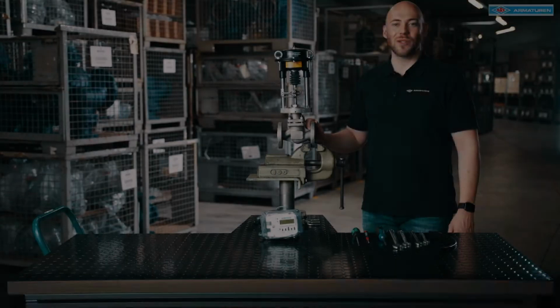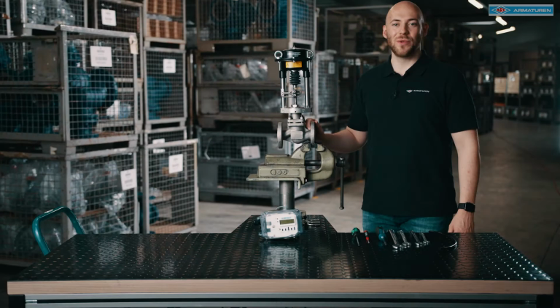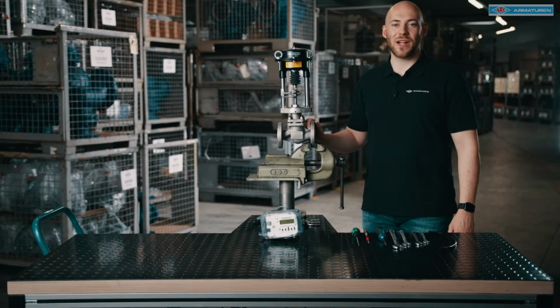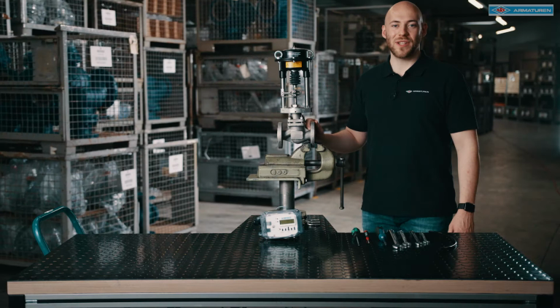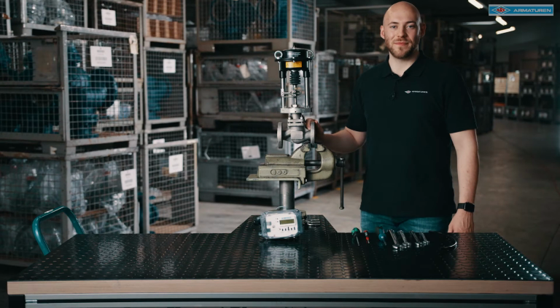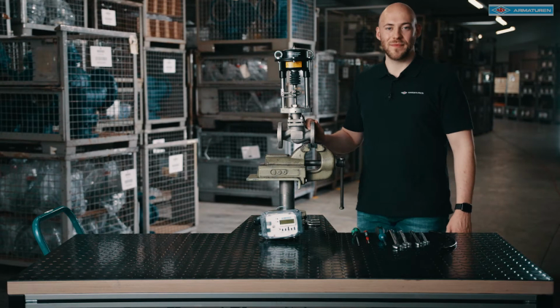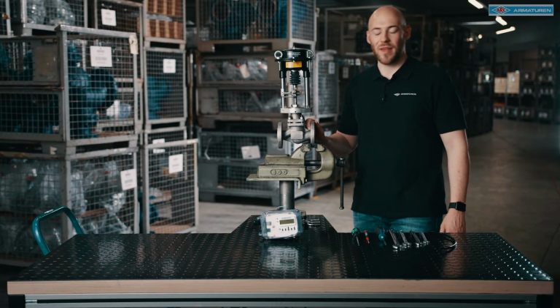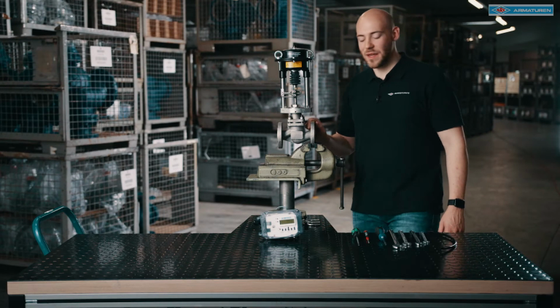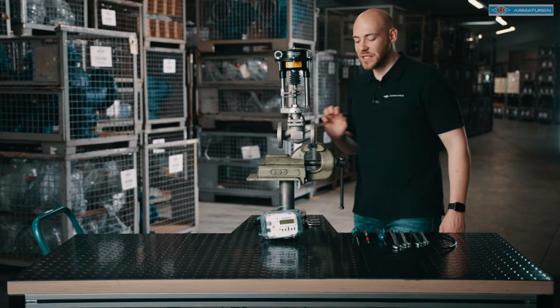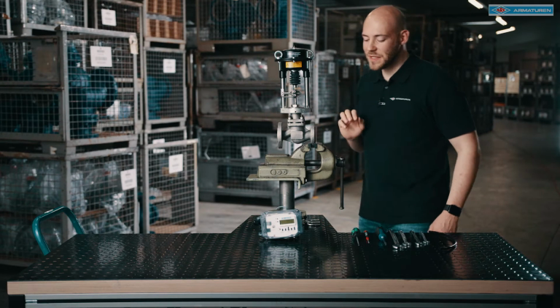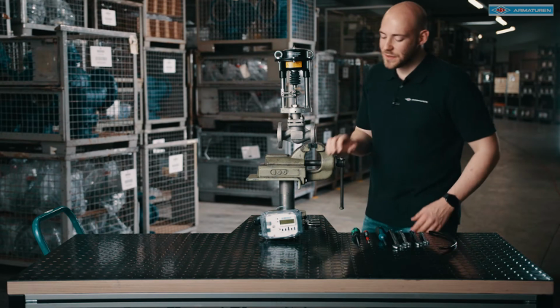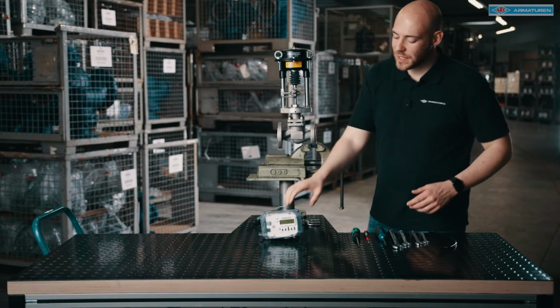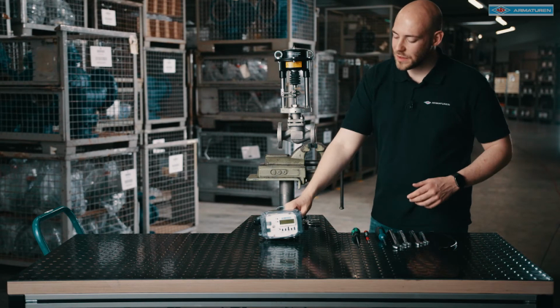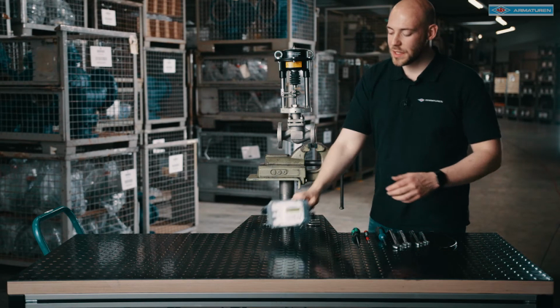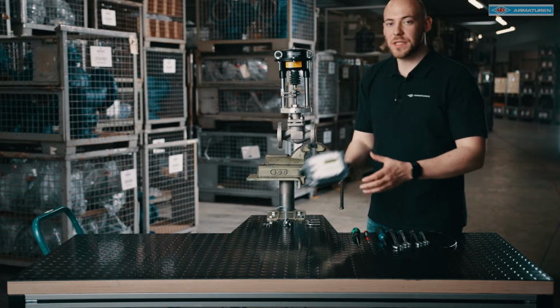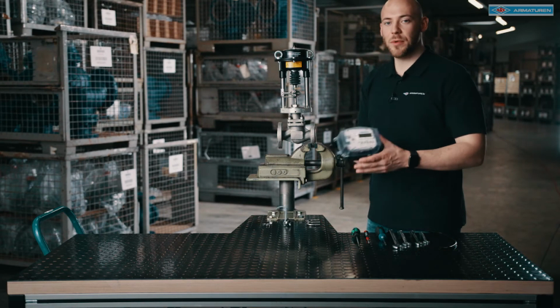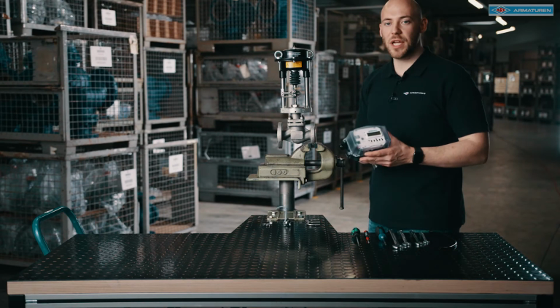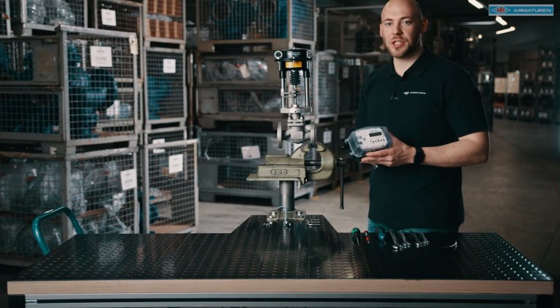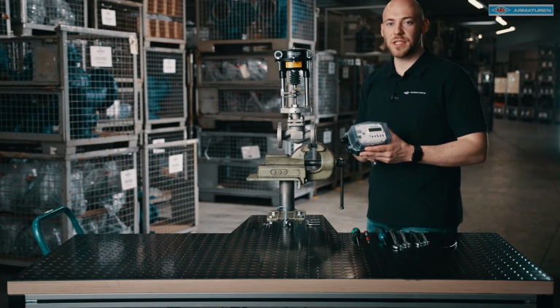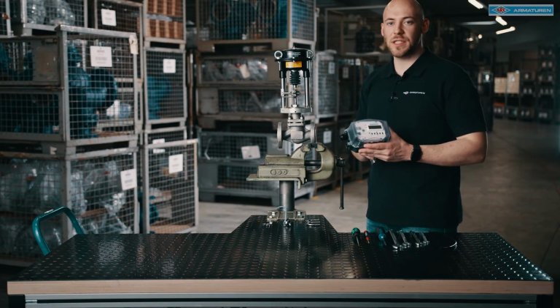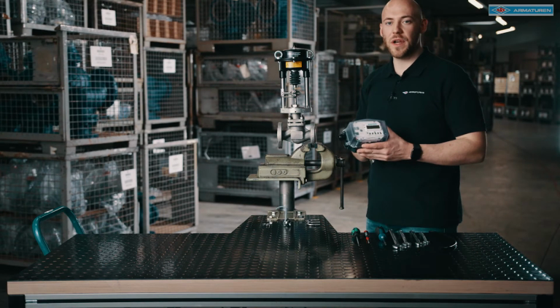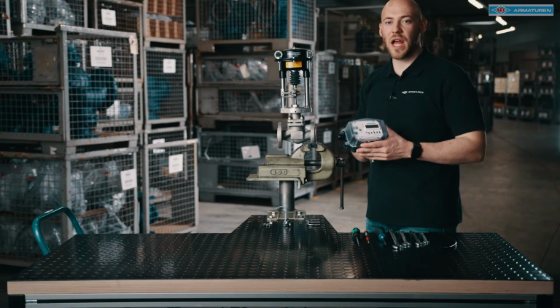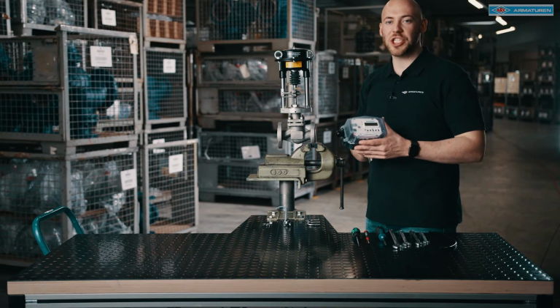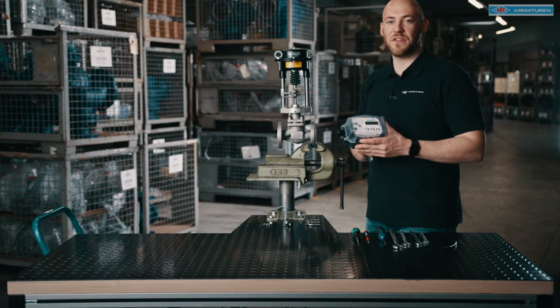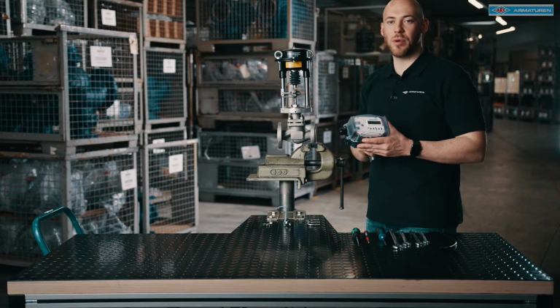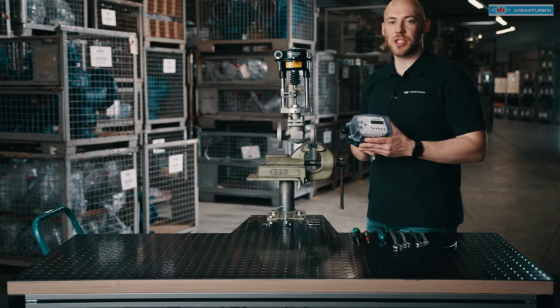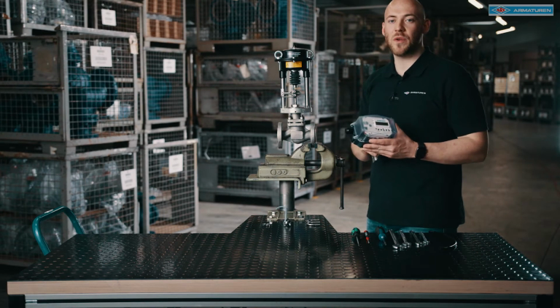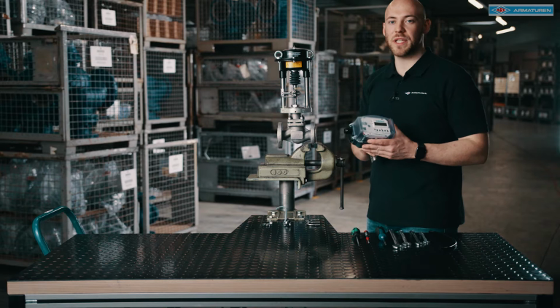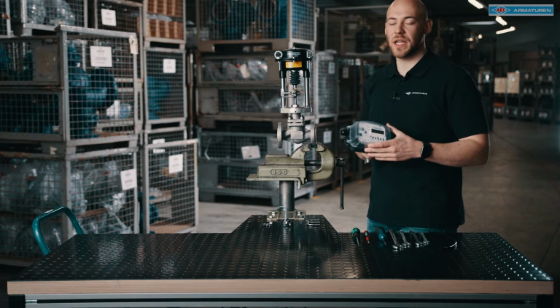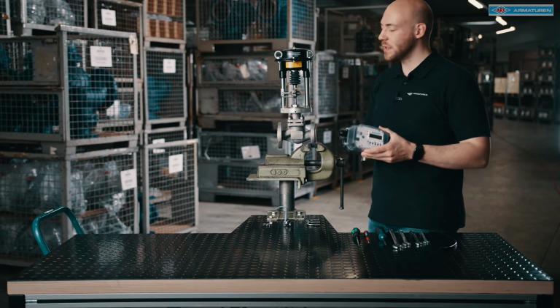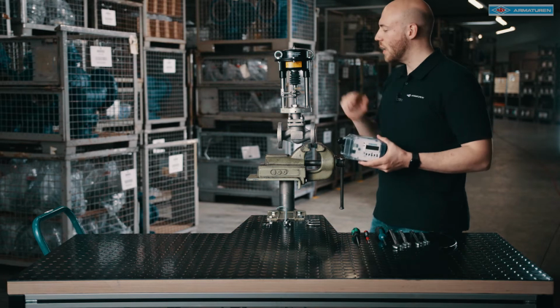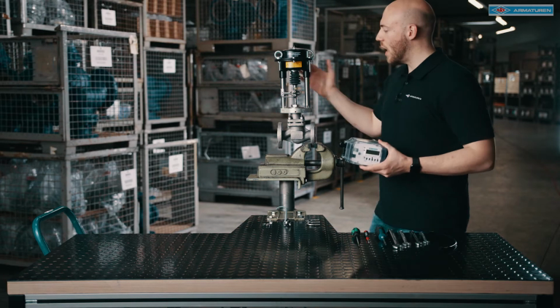Hello everyone. In this video I will show you the assembly of the new Stevipost positioner on one of our control valves.